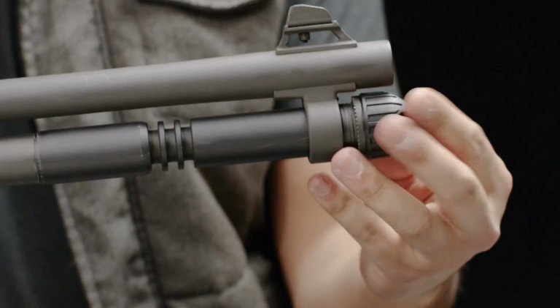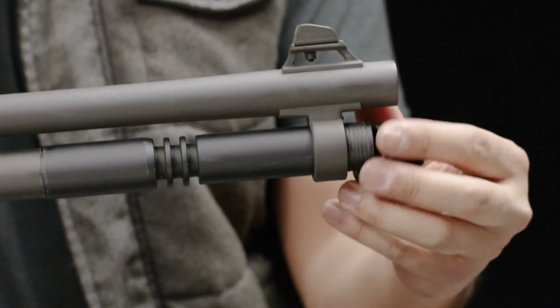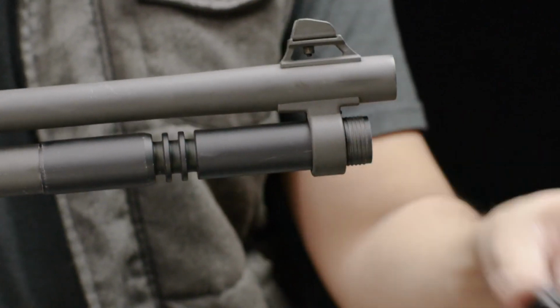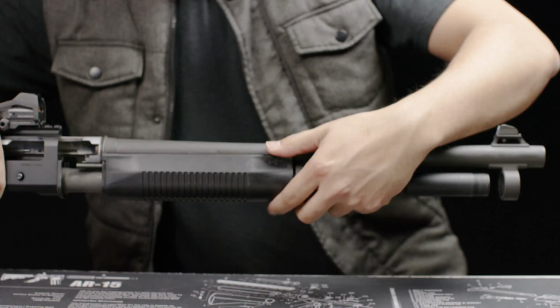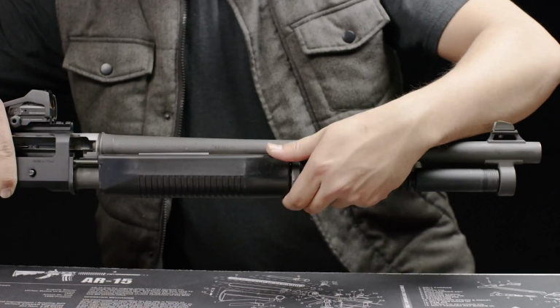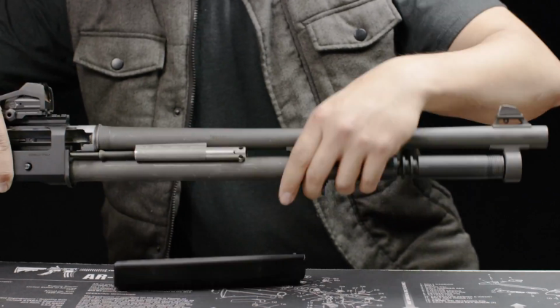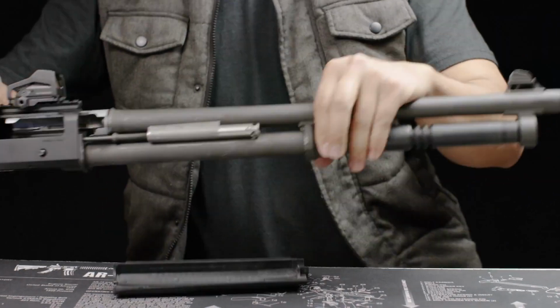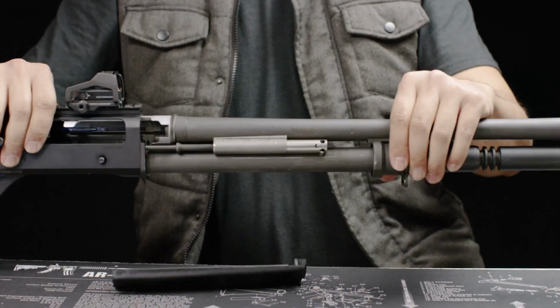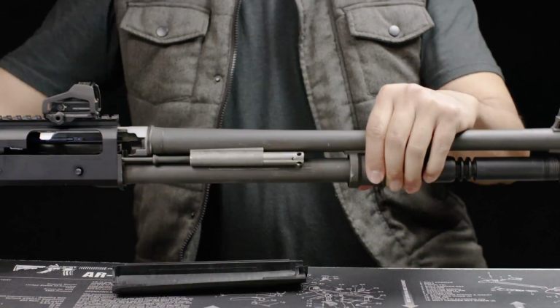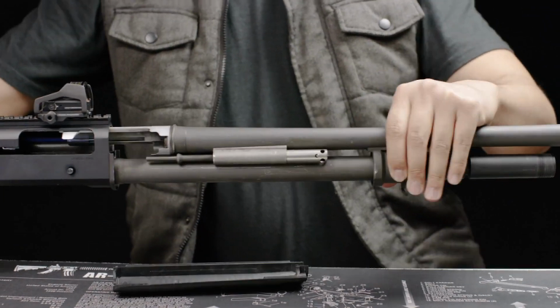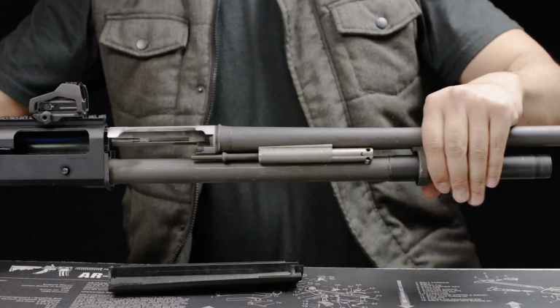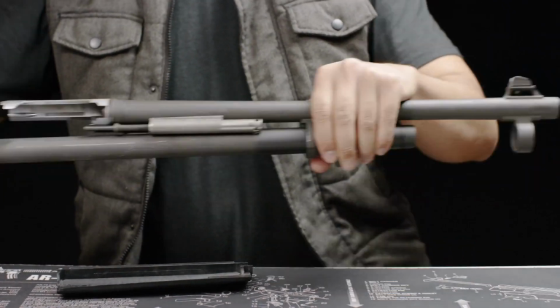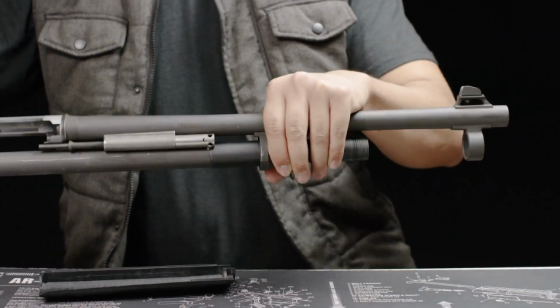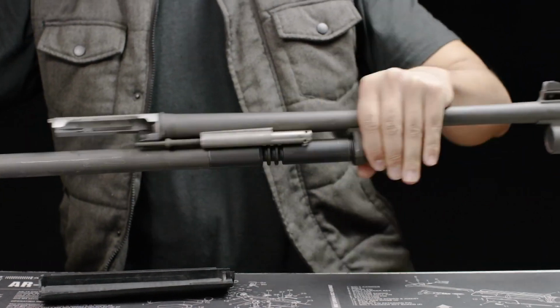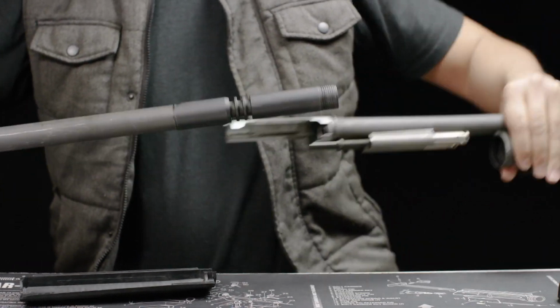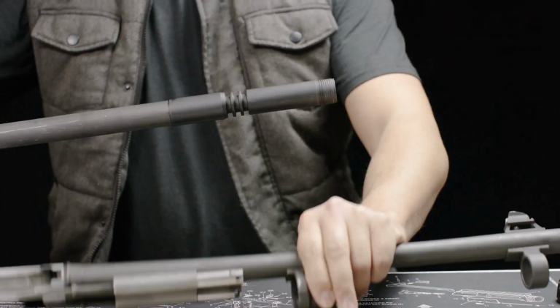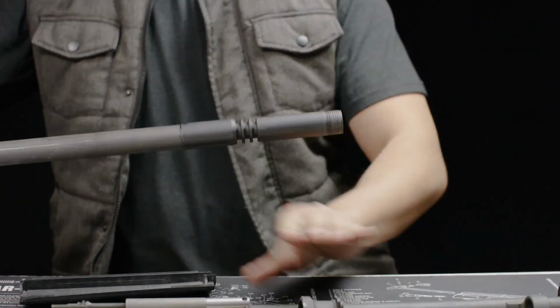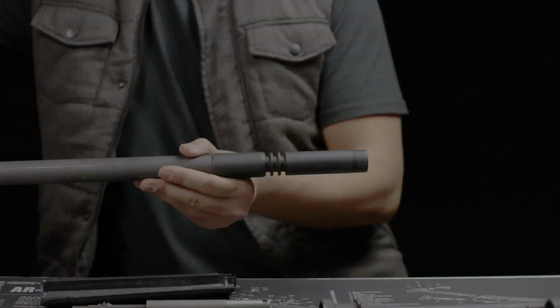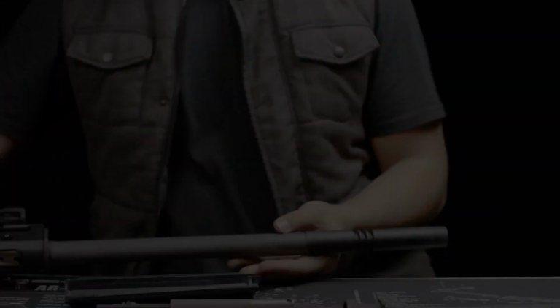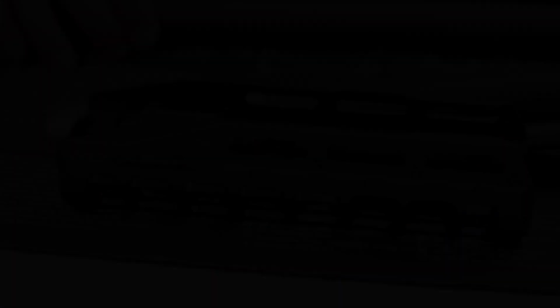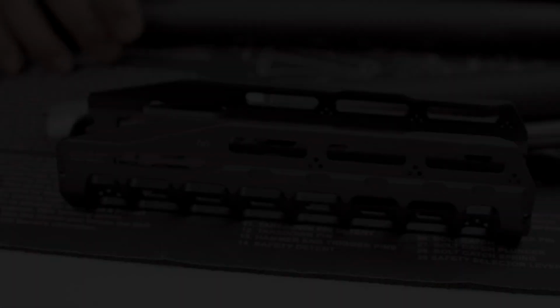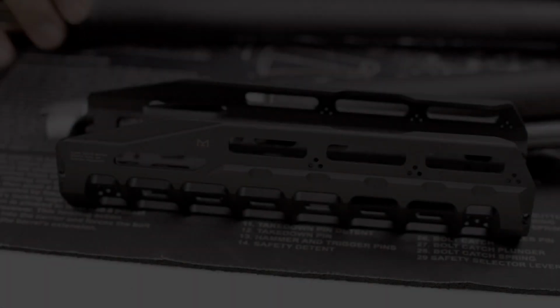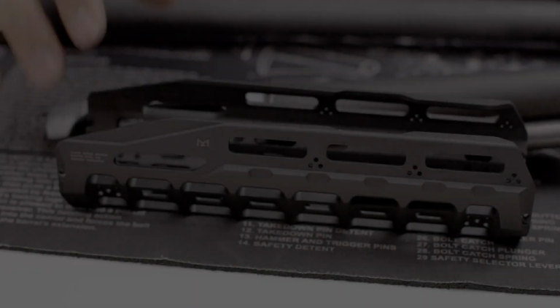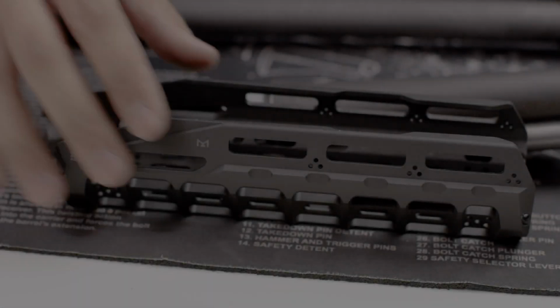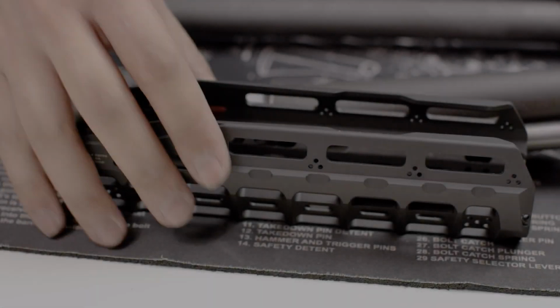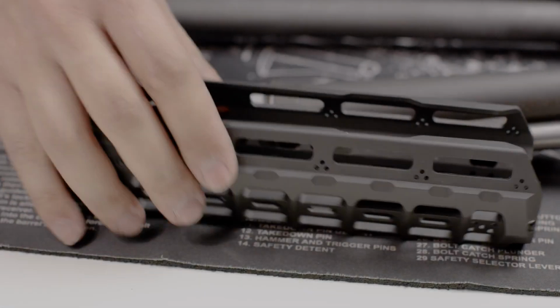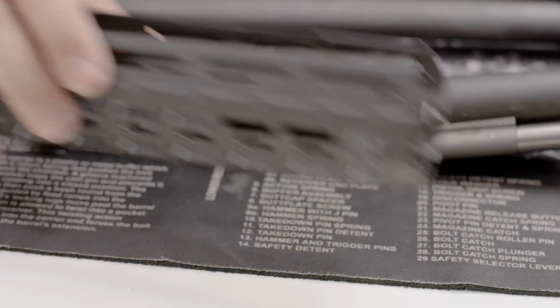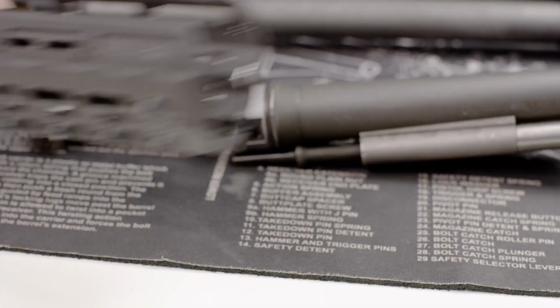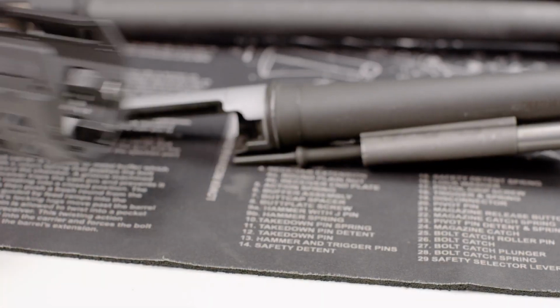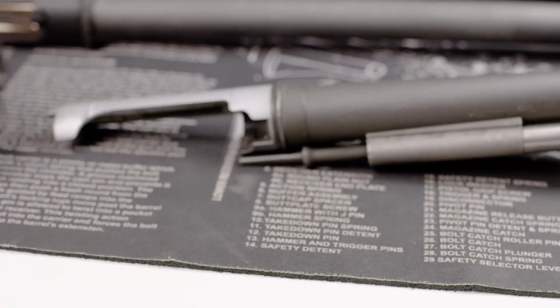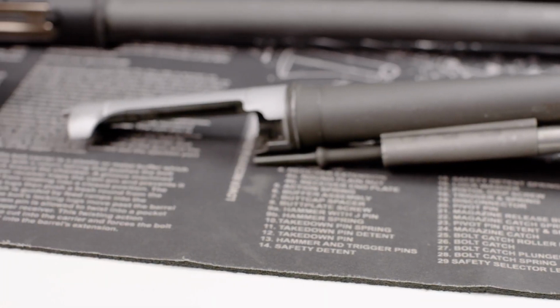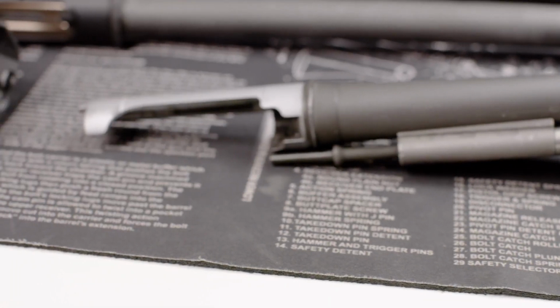Next, remove the magazine cap. Pull the barrel assembly out and remove the old handguard.